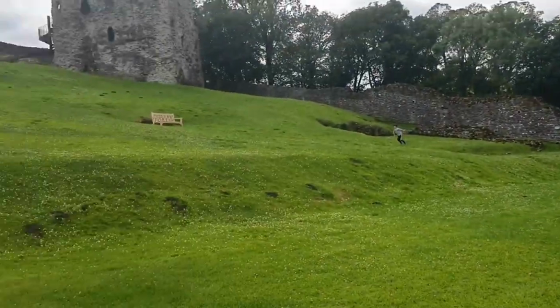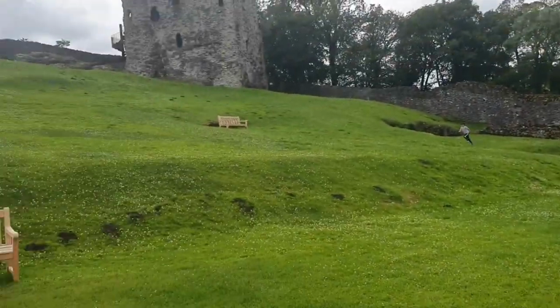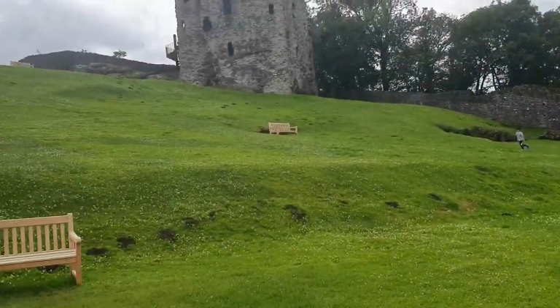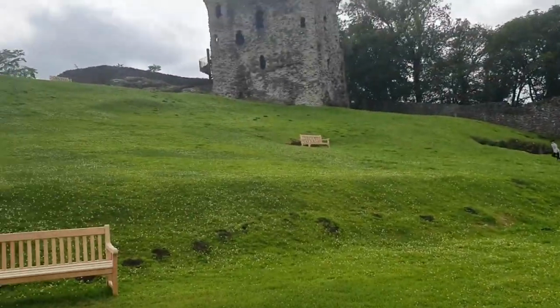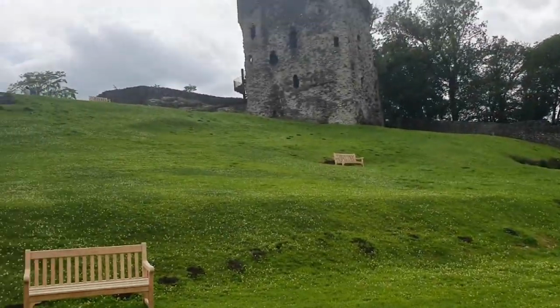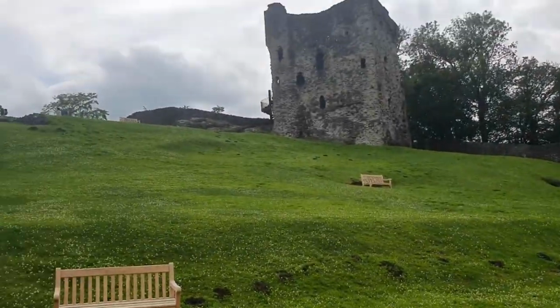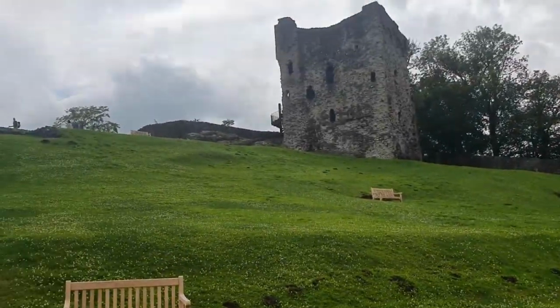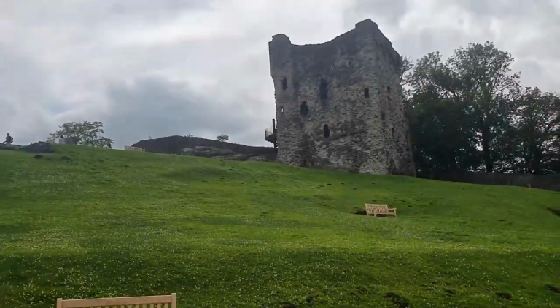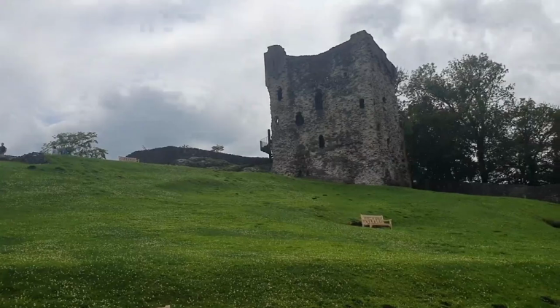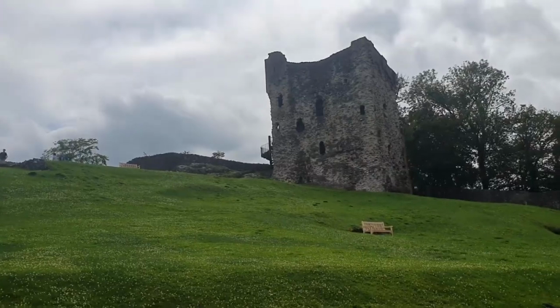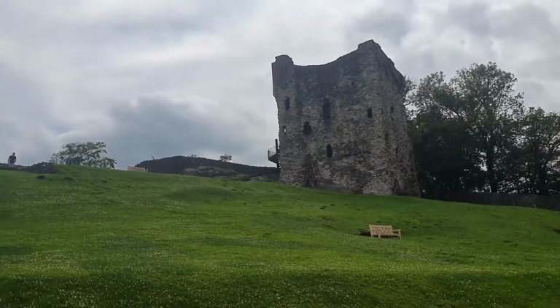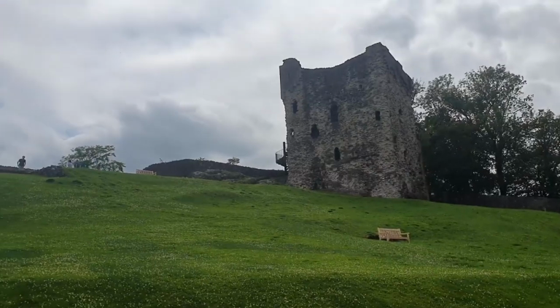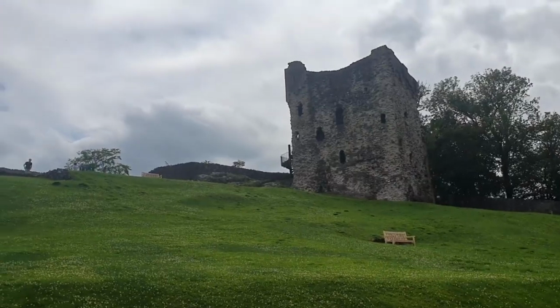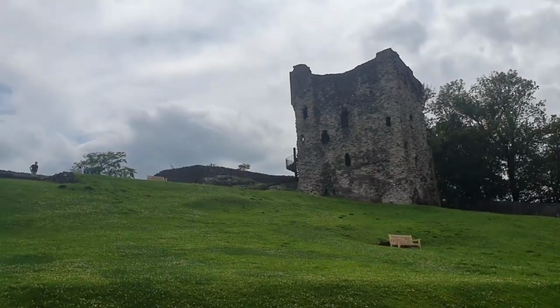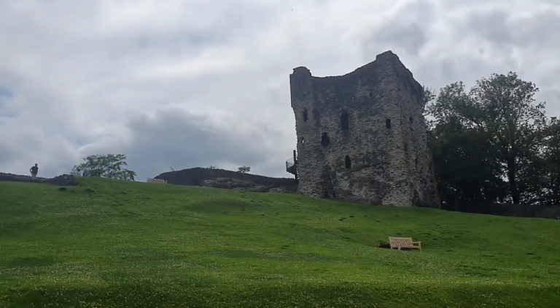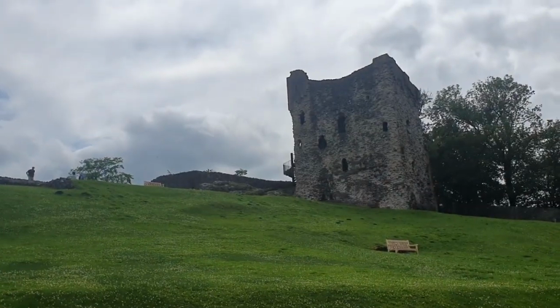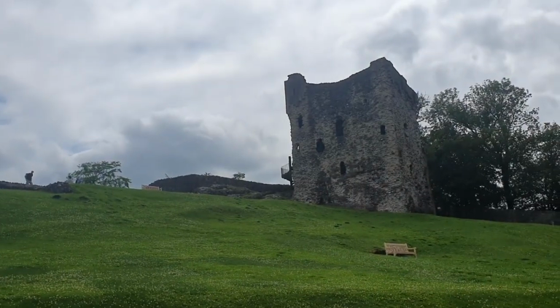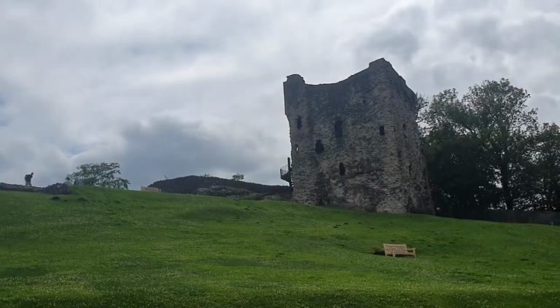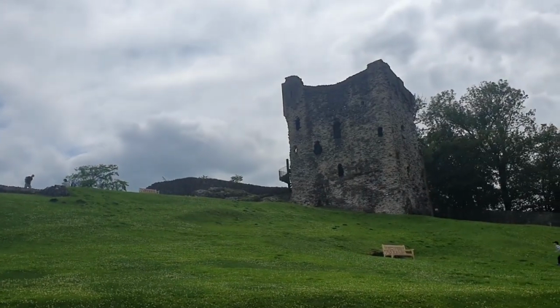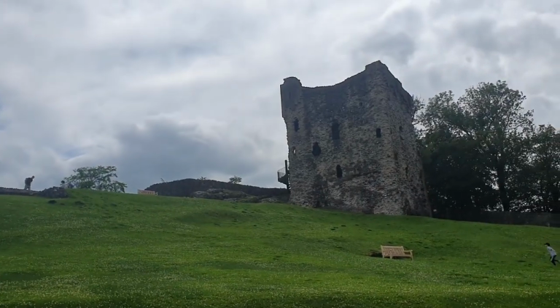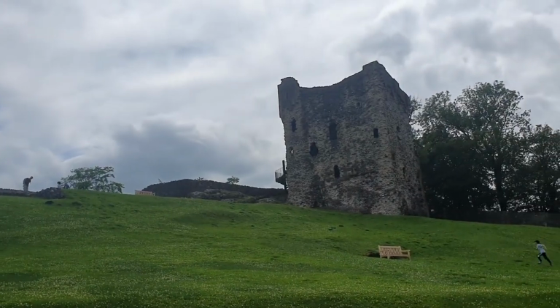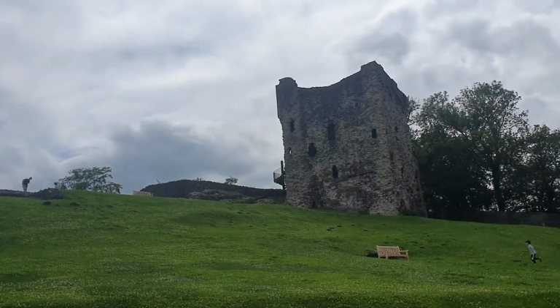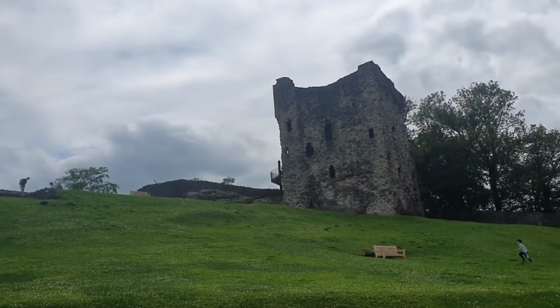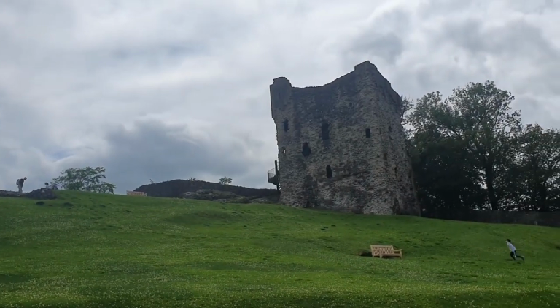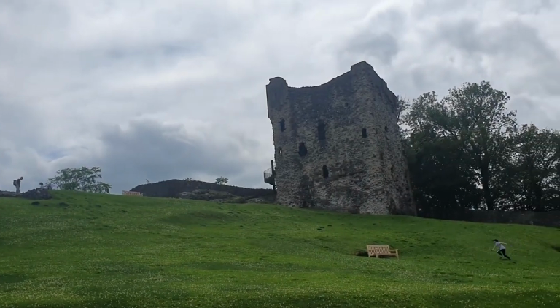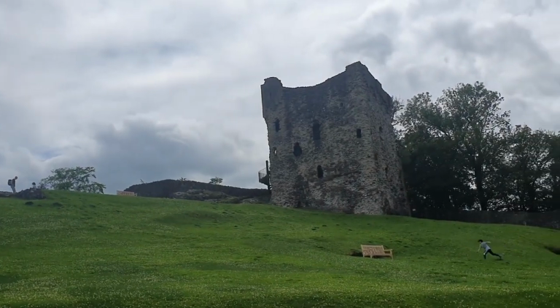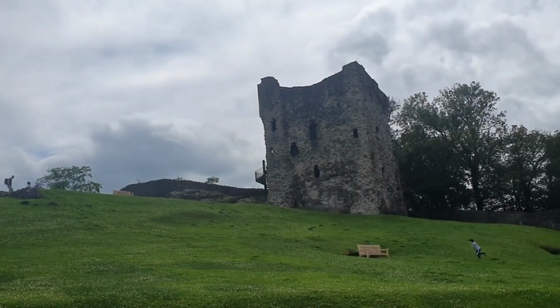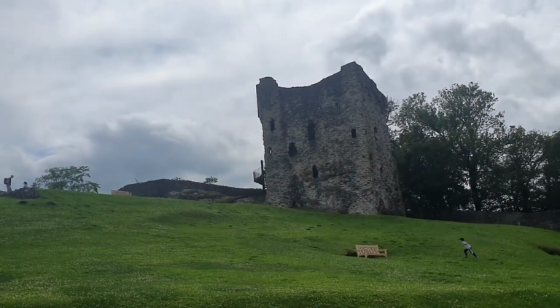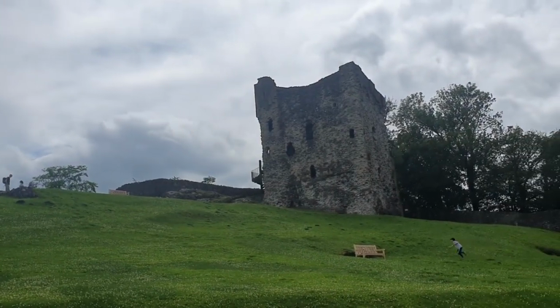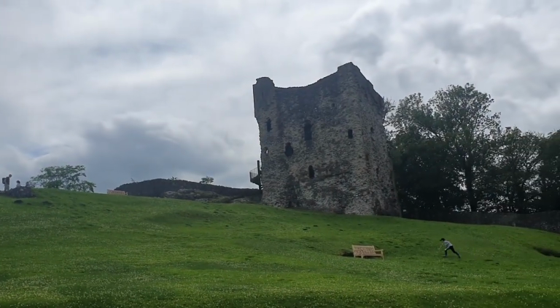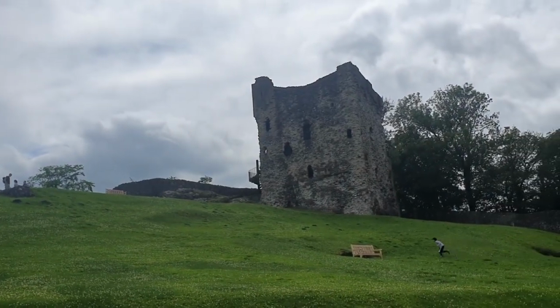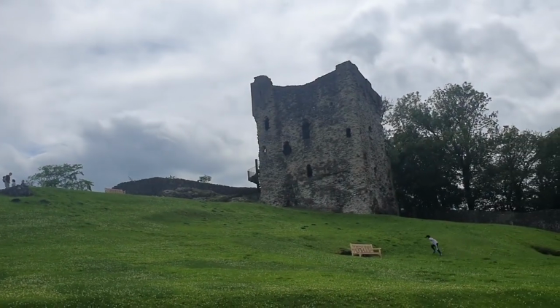Look at this keep that's survived. It's pretty impressive. Let's go and have a look.